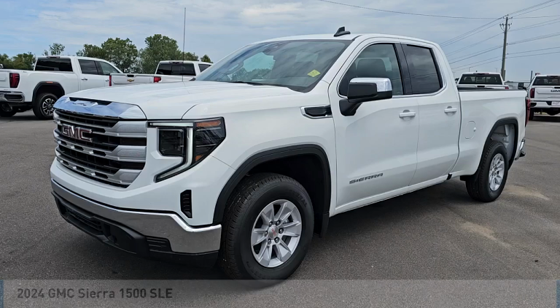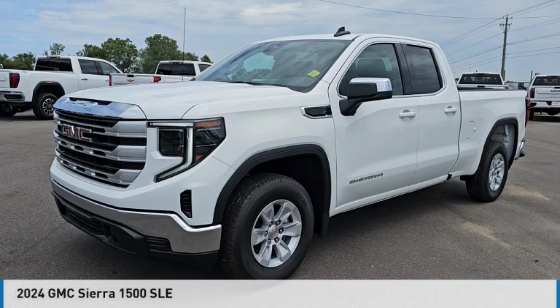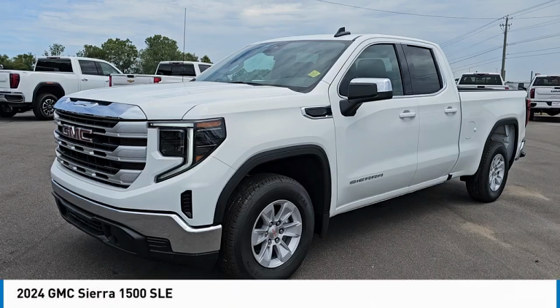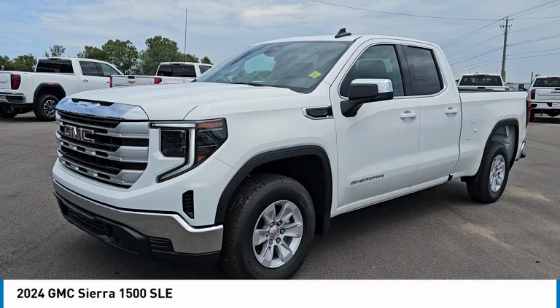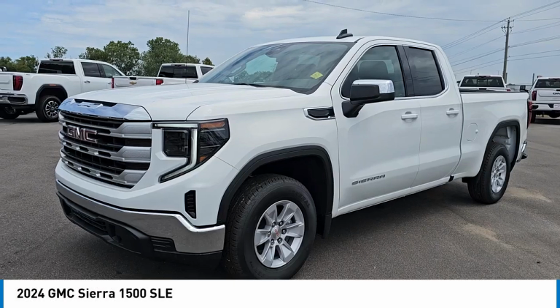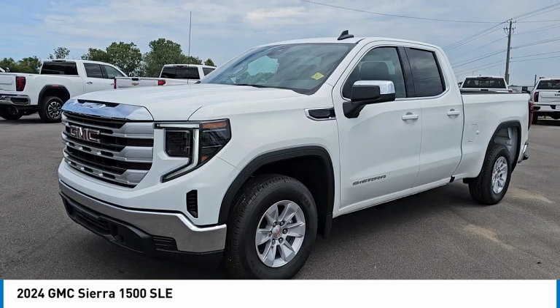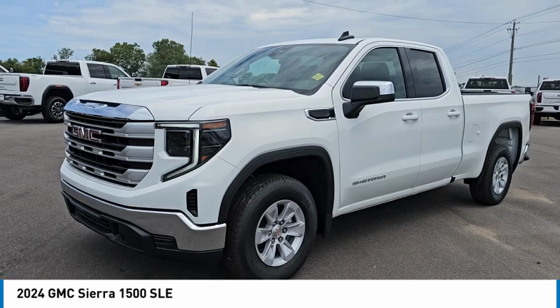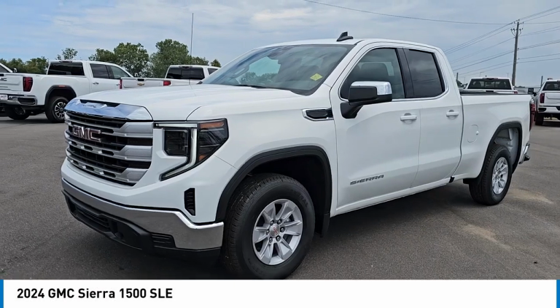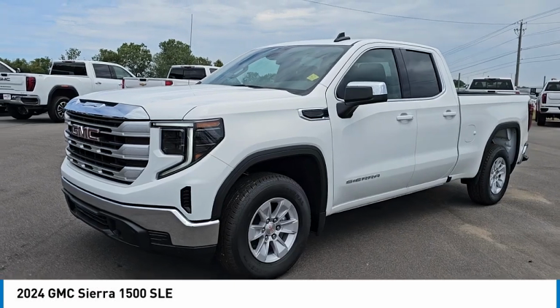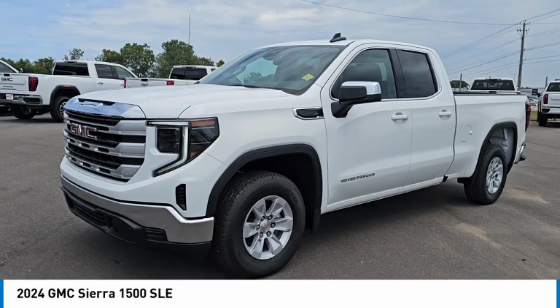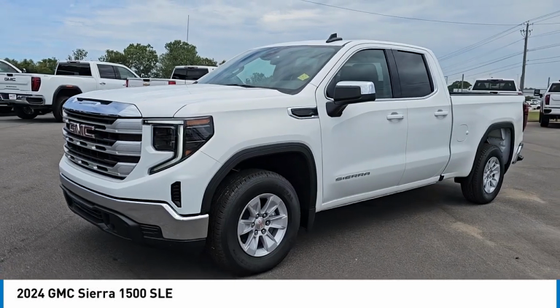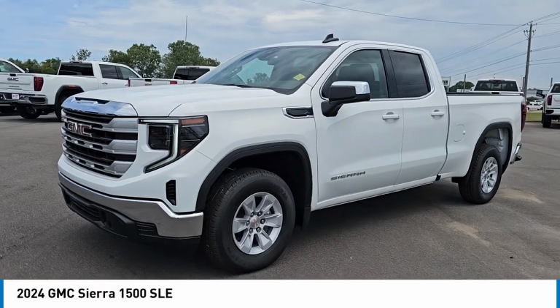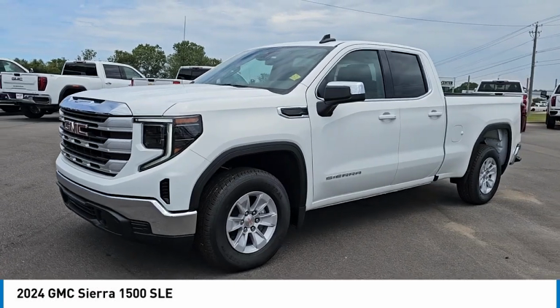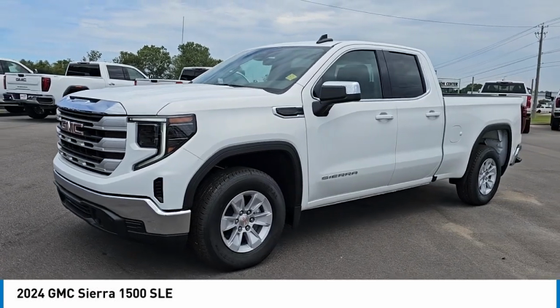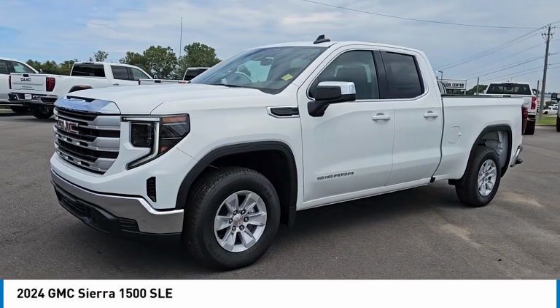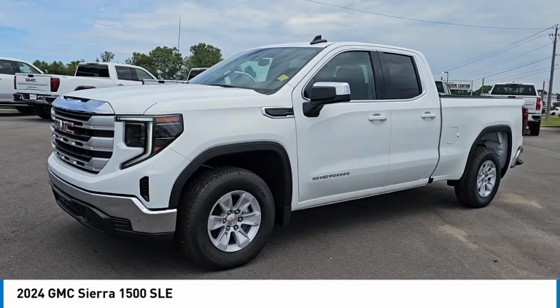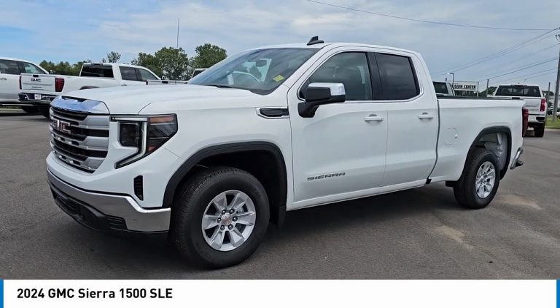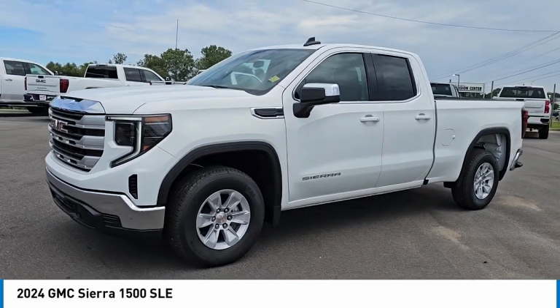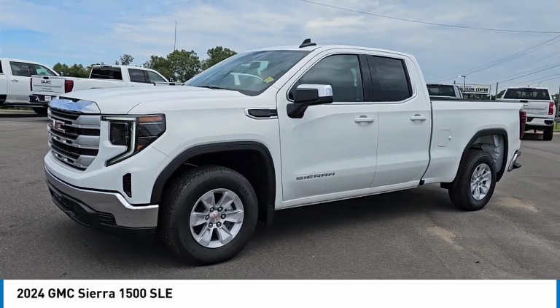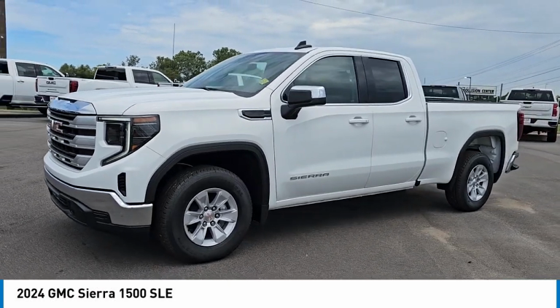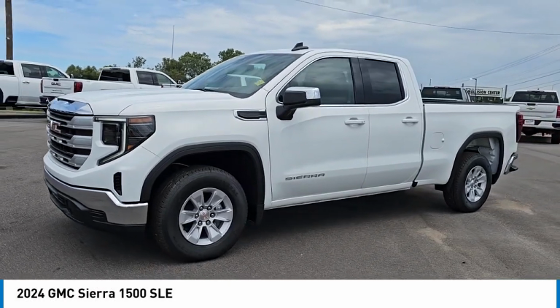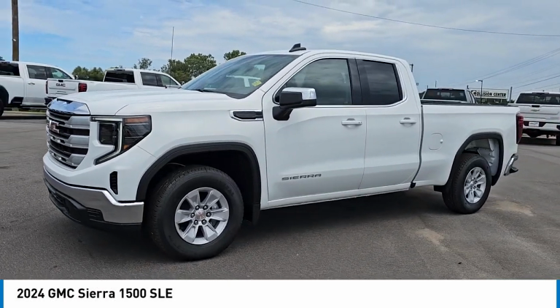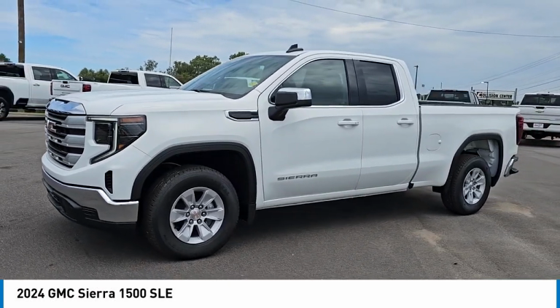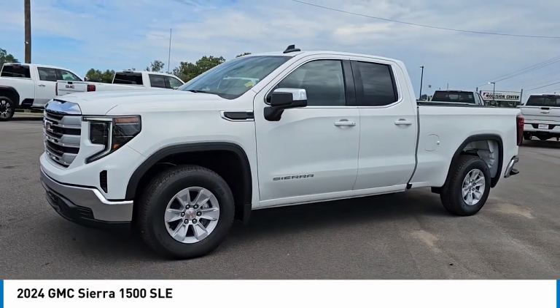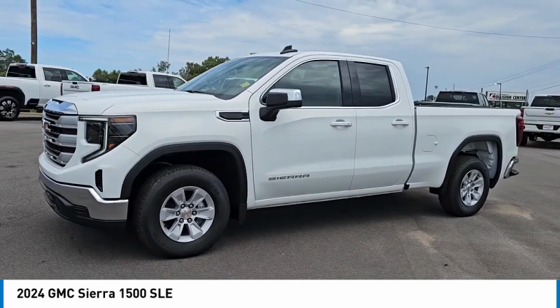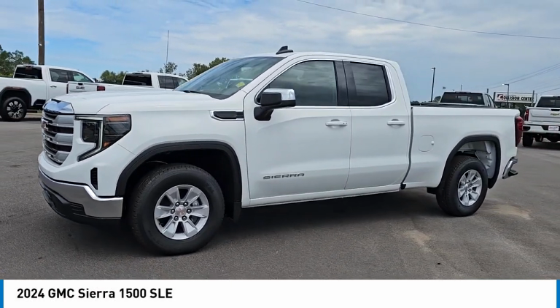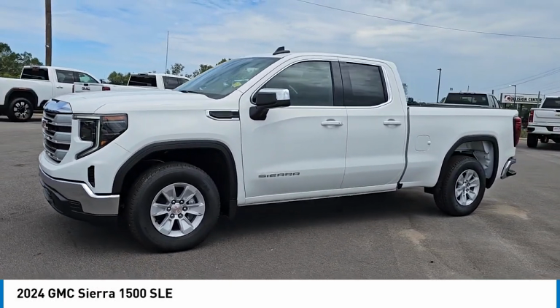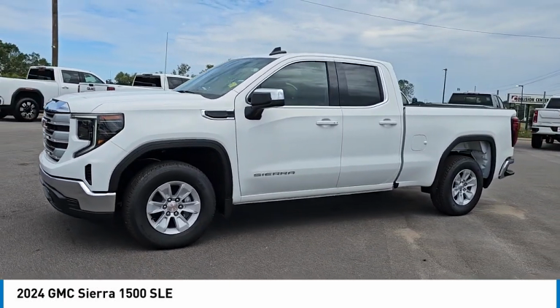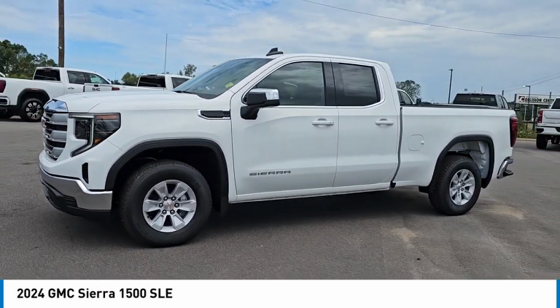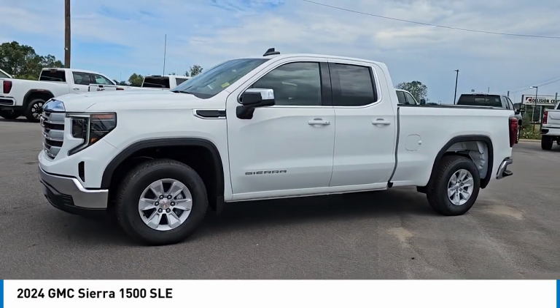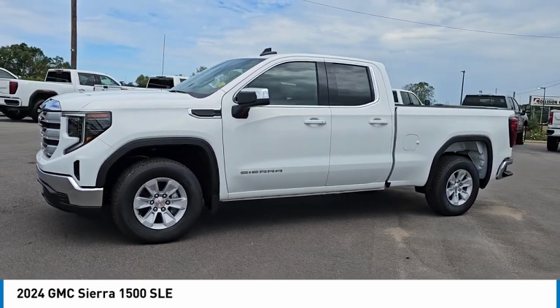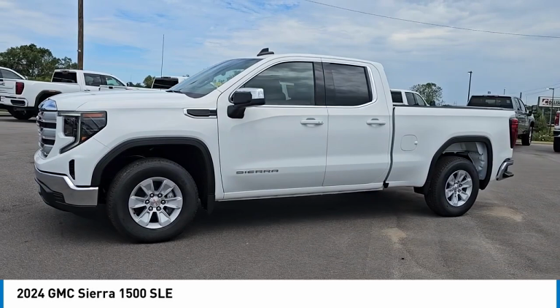Come test drive the 2024 GMC Sierra 1500.